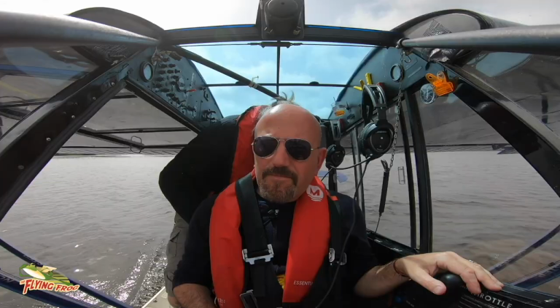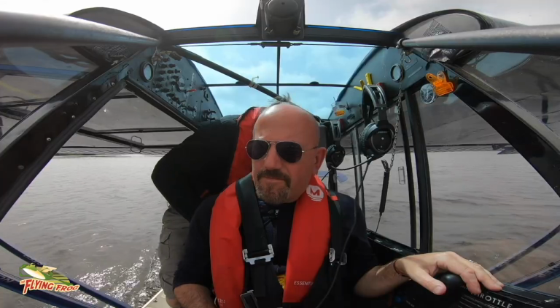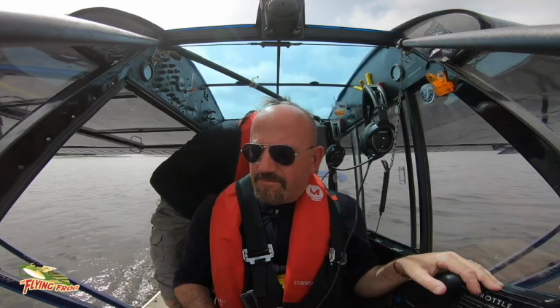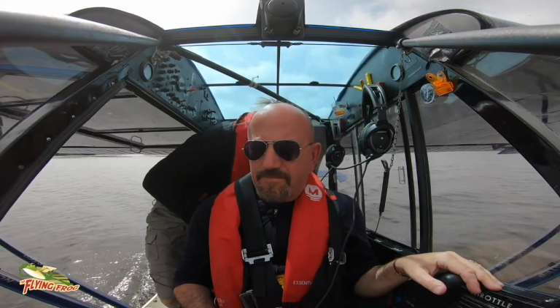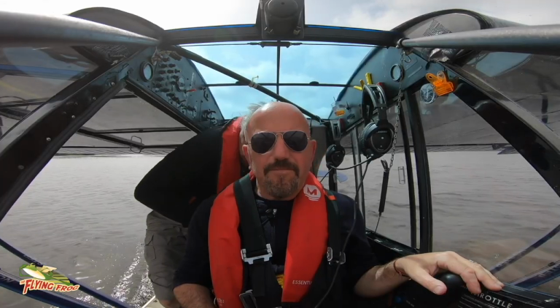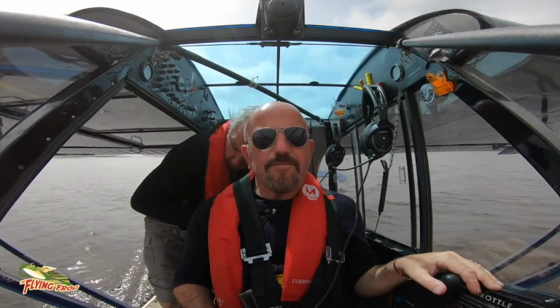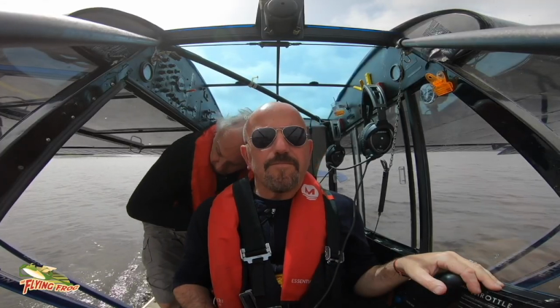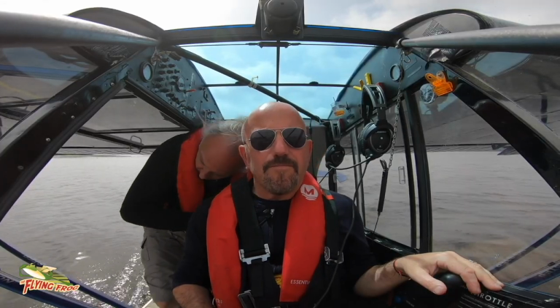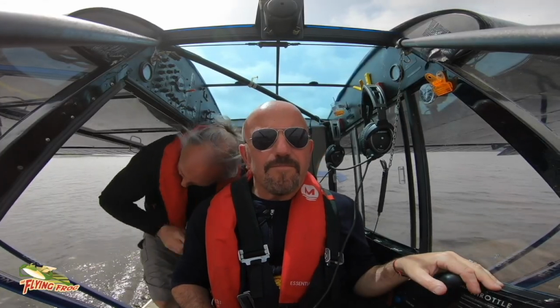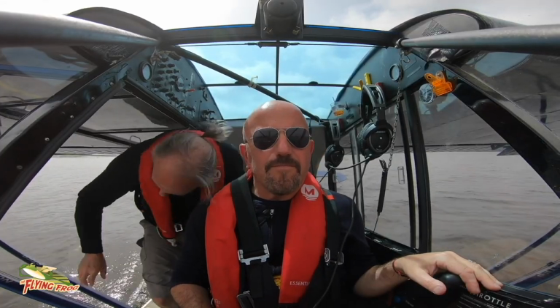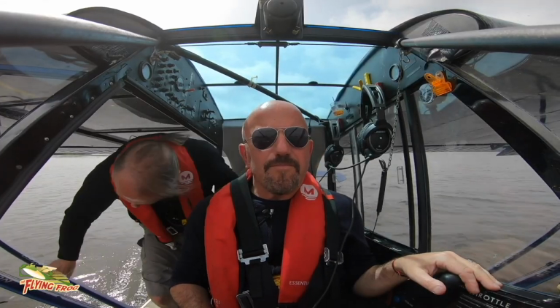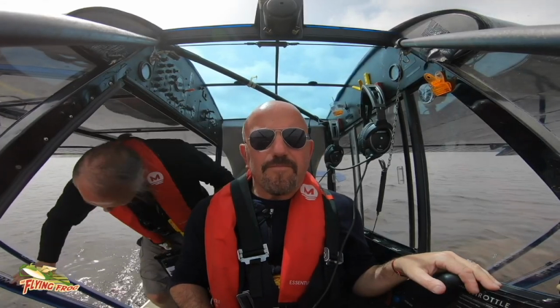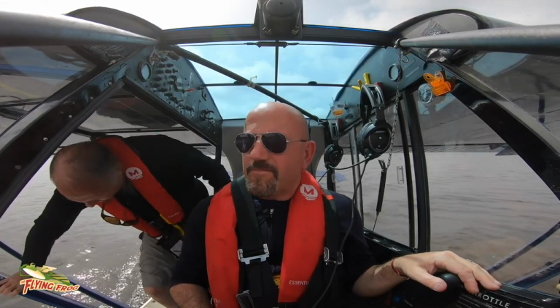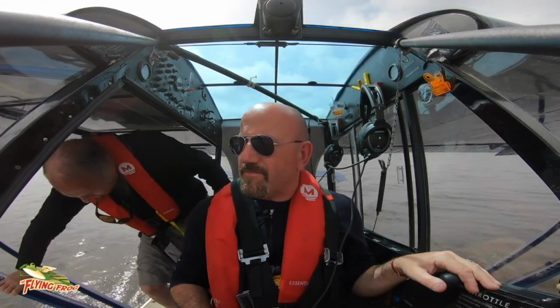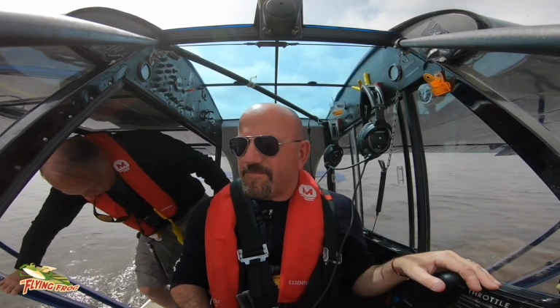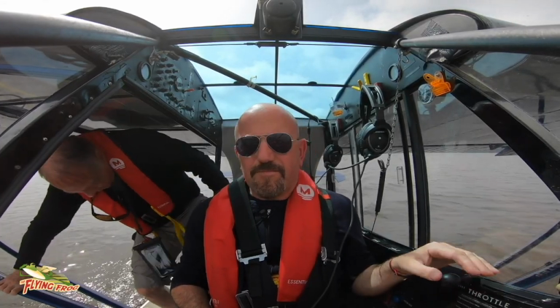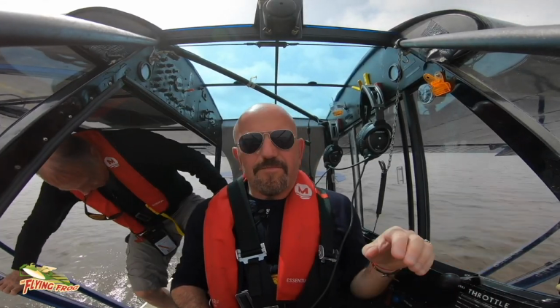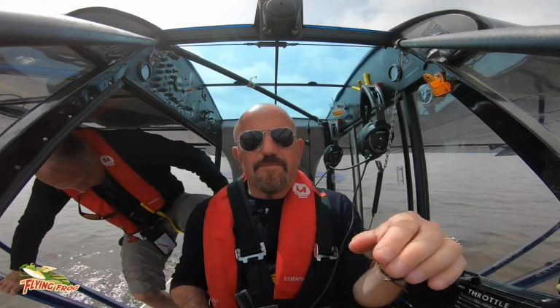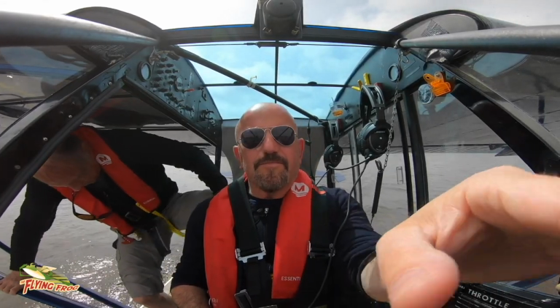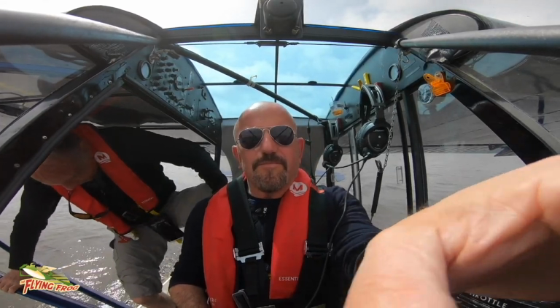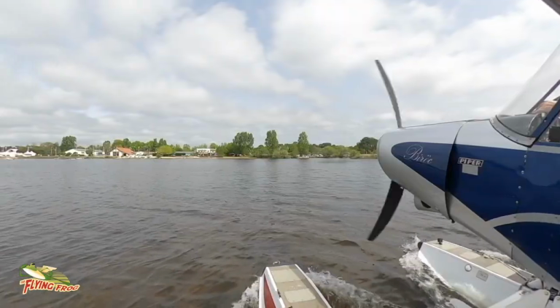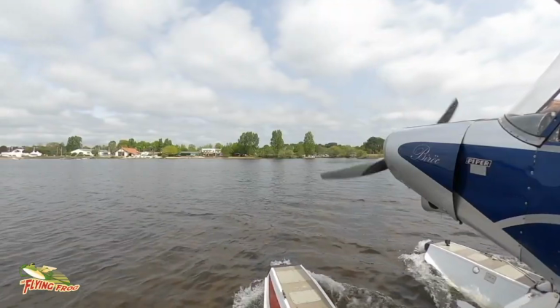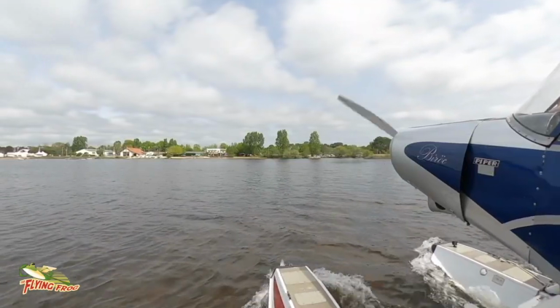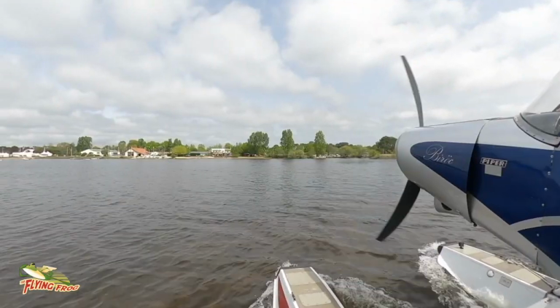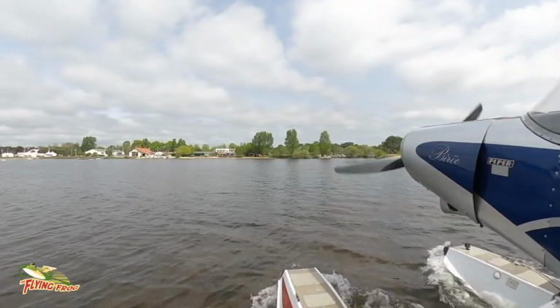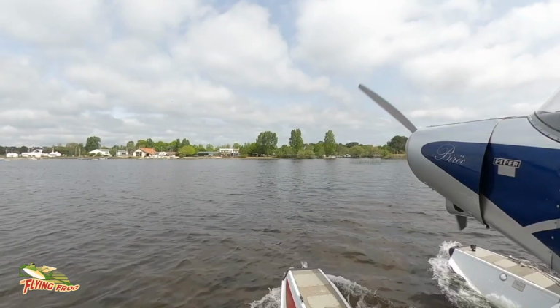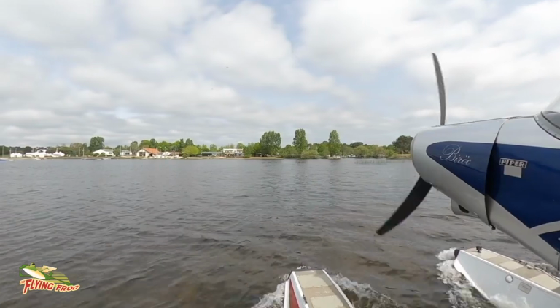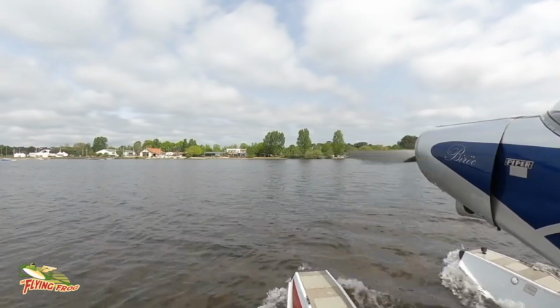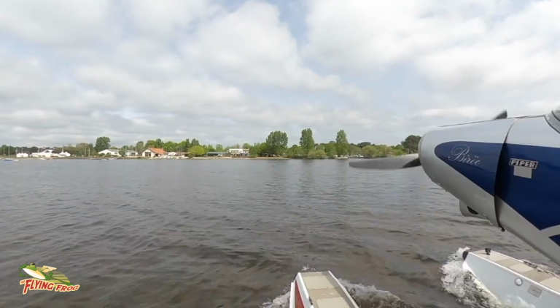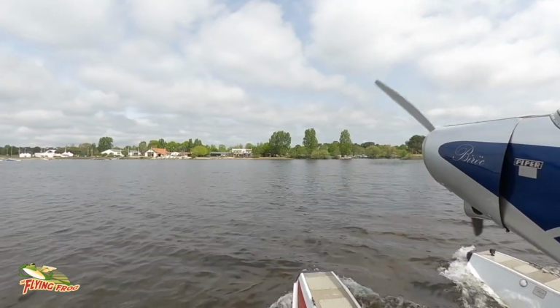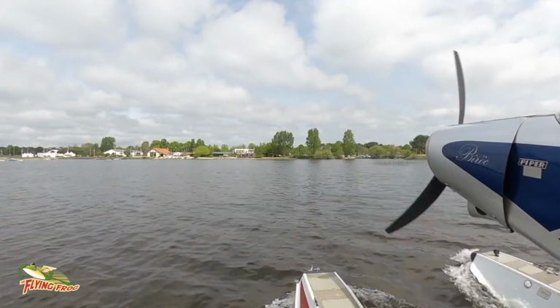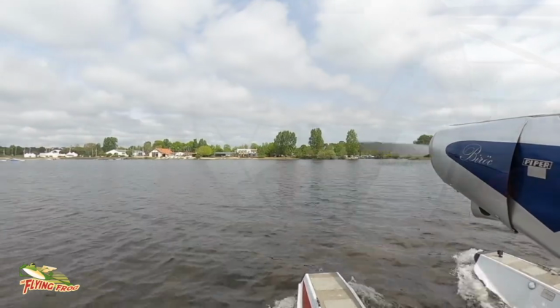Stéphane very bravely clambered out of the plane, onto the float, and guided me in towards the beach.